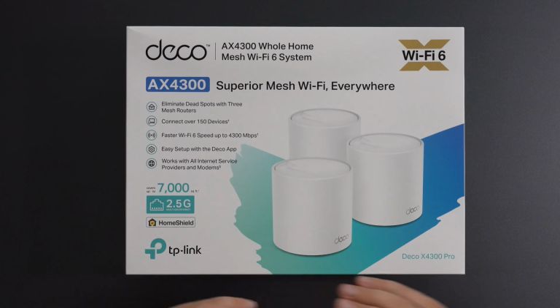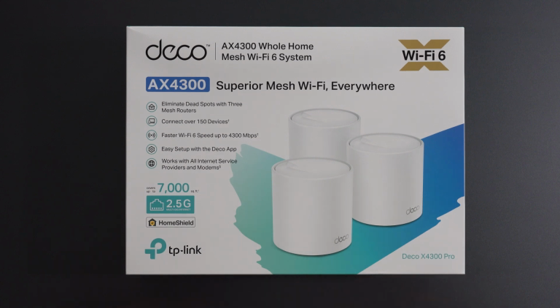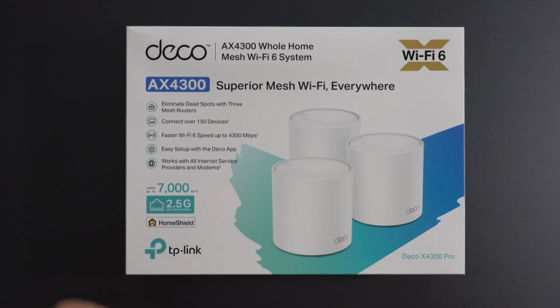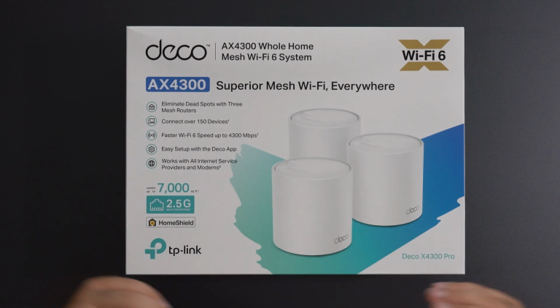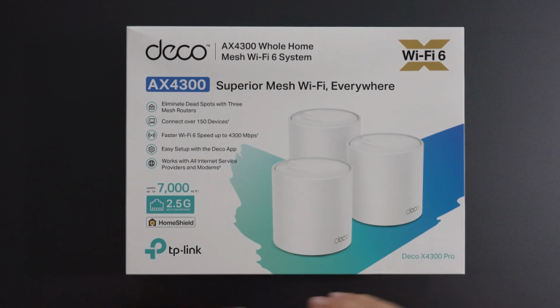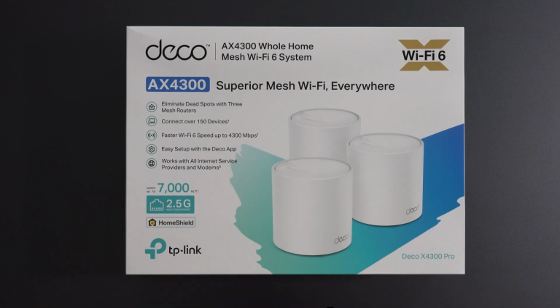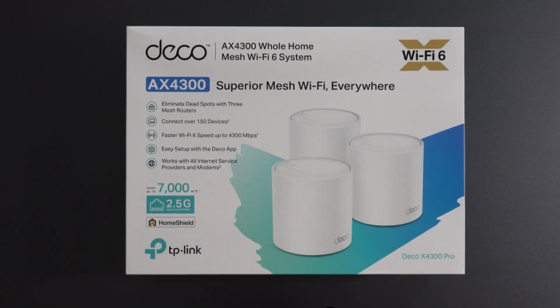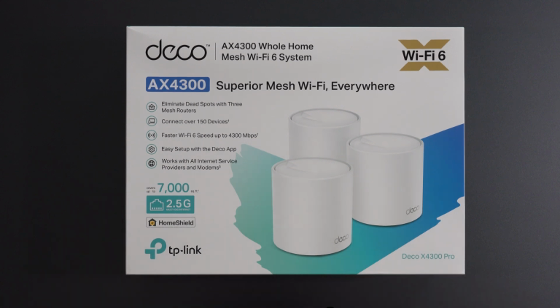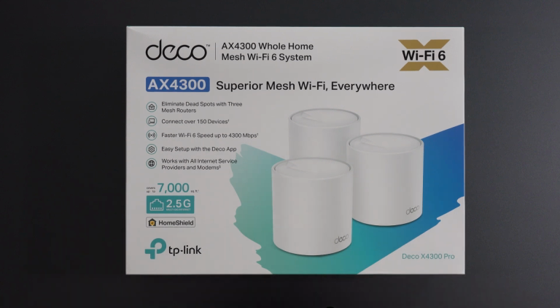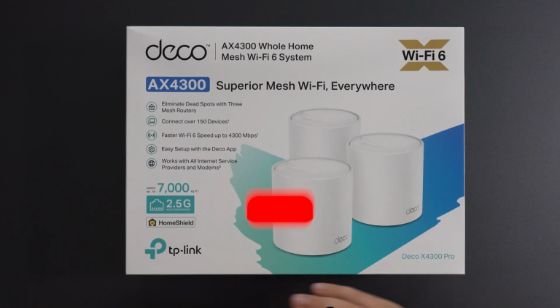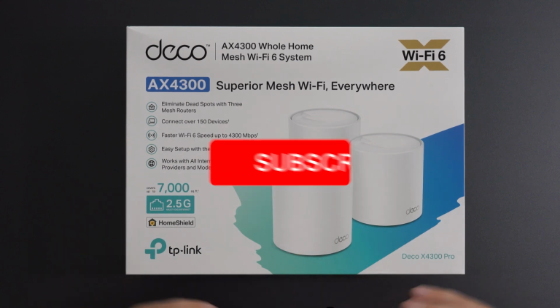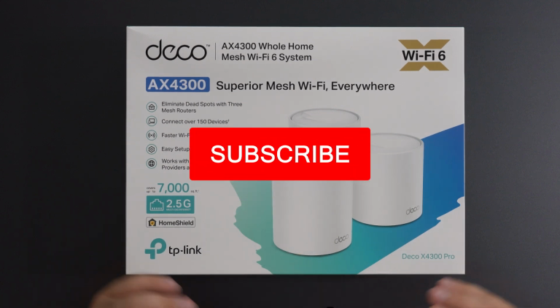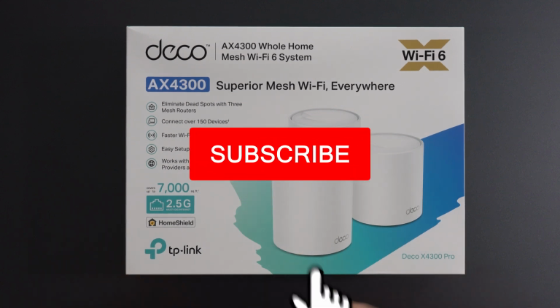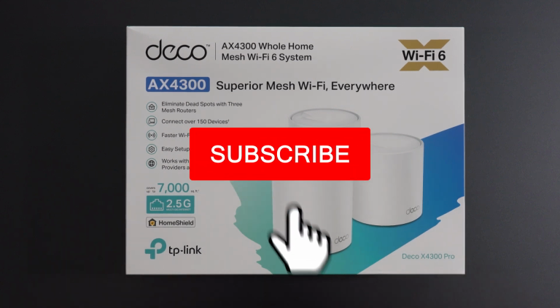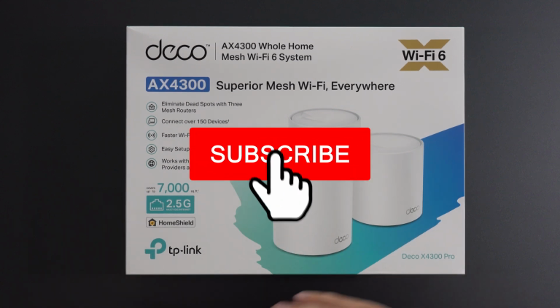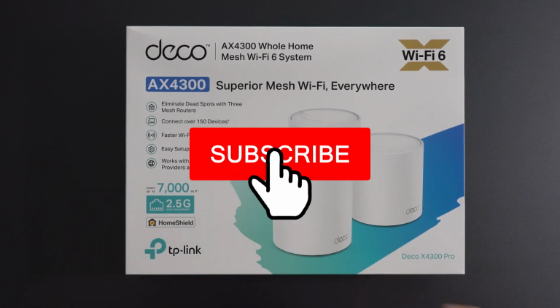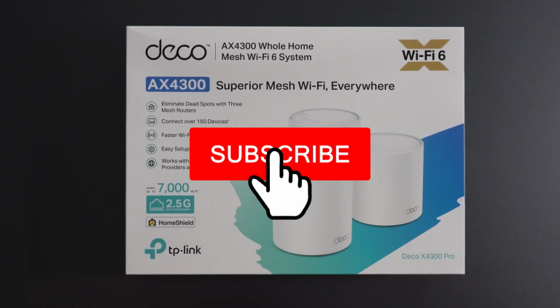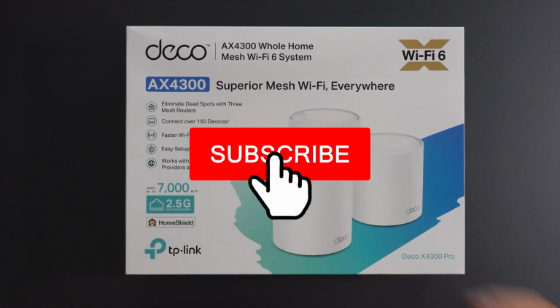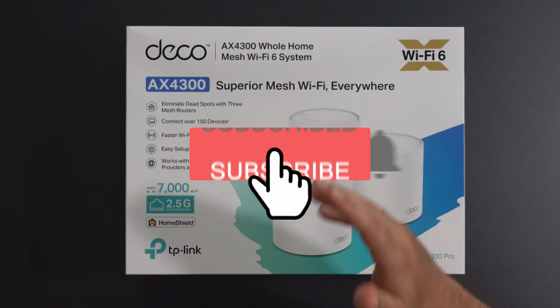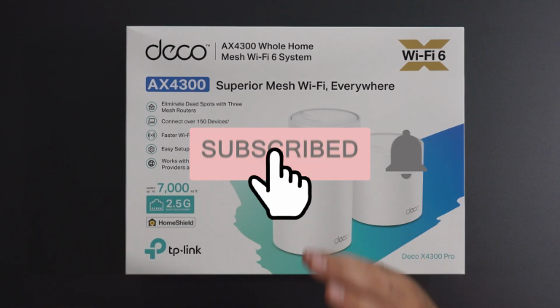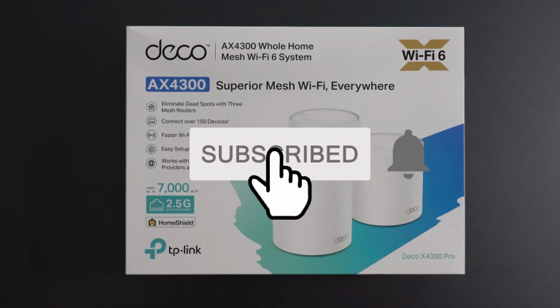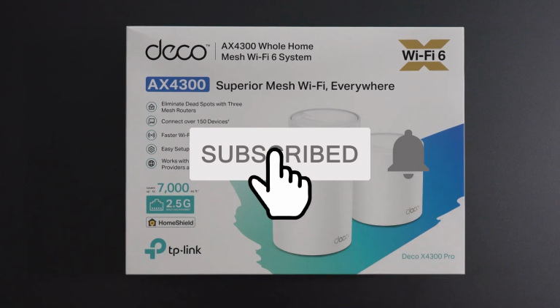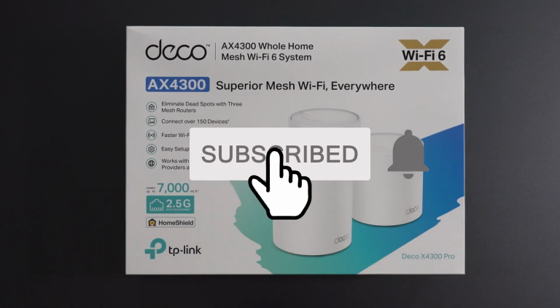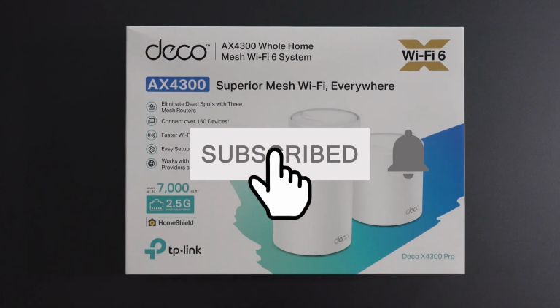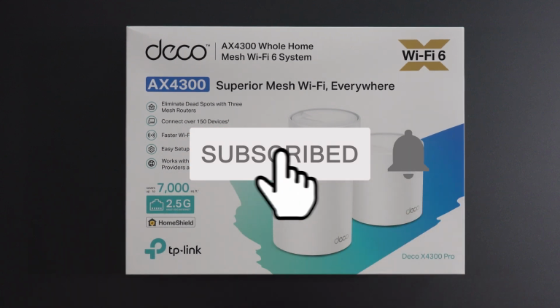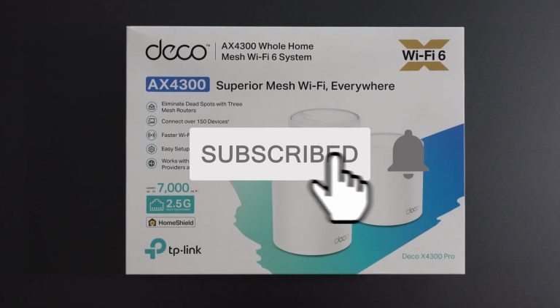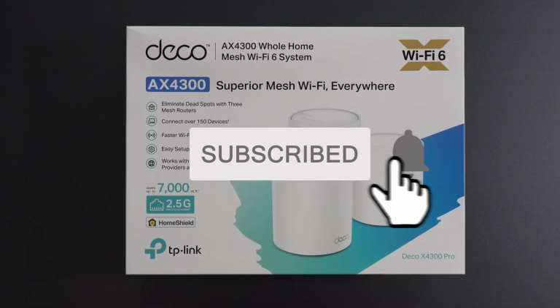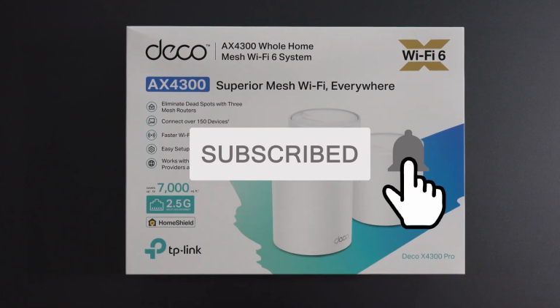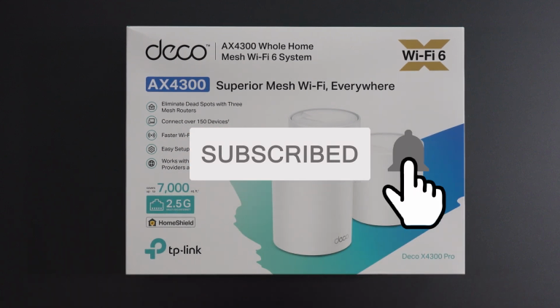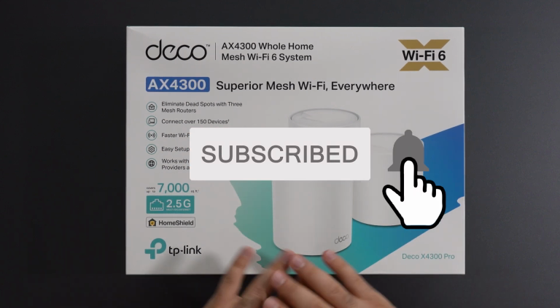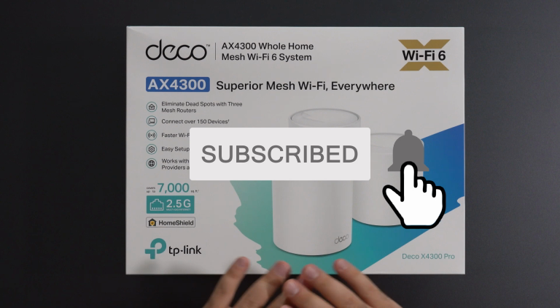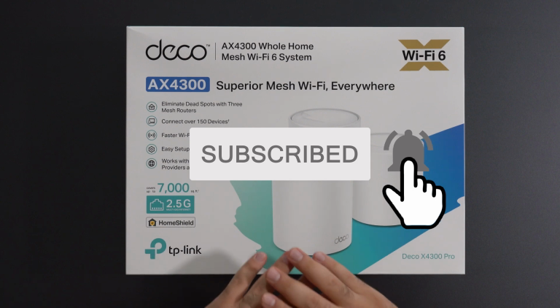And if you guys haven't already, take a quick second to smash that subscribe button — it's free to do.